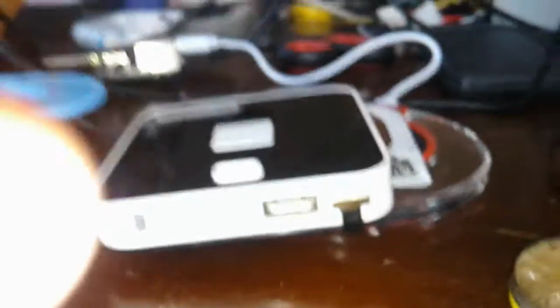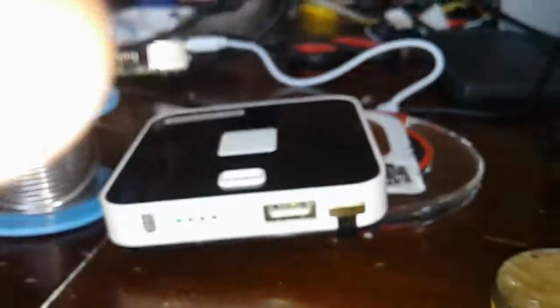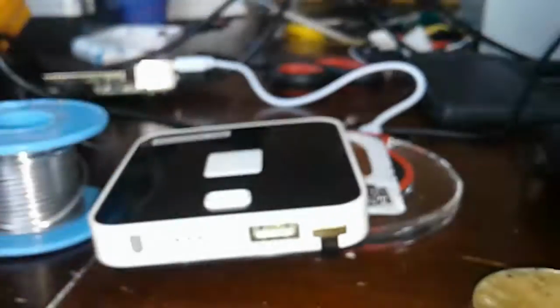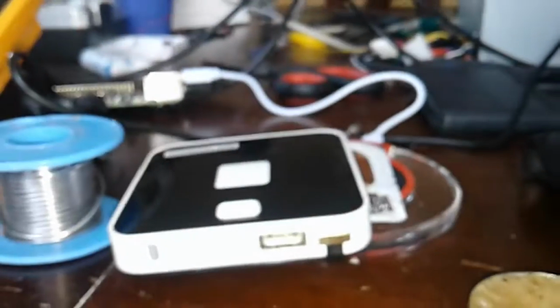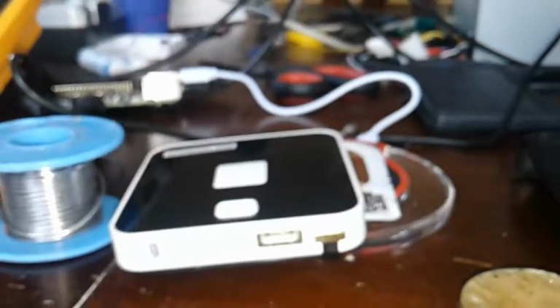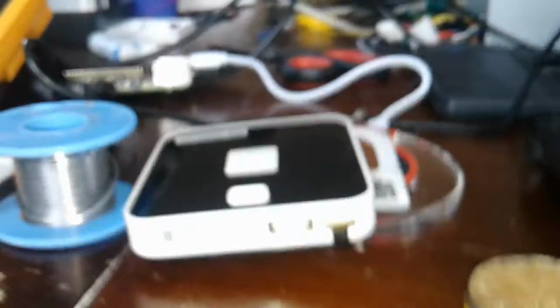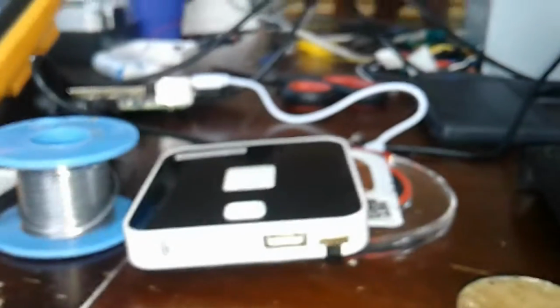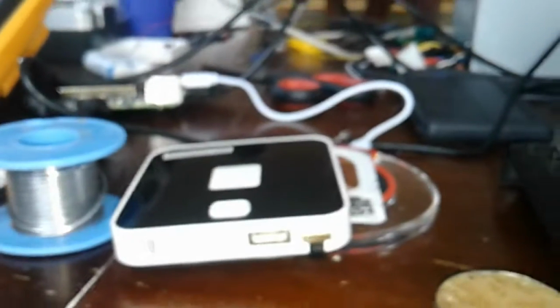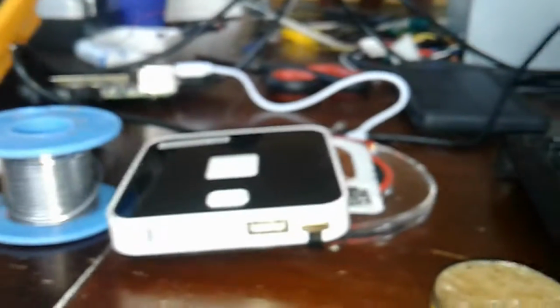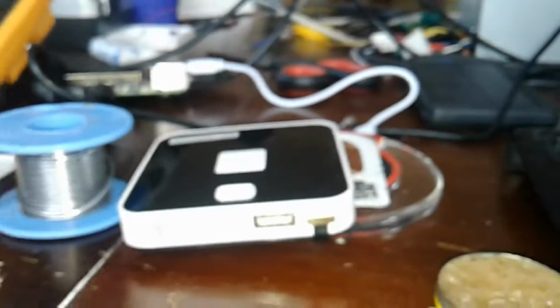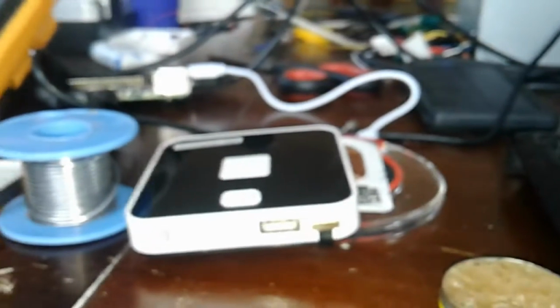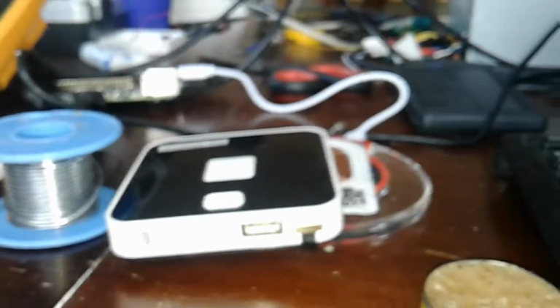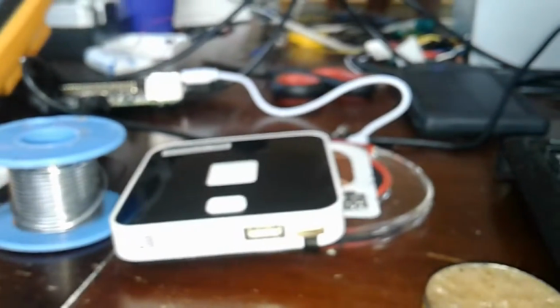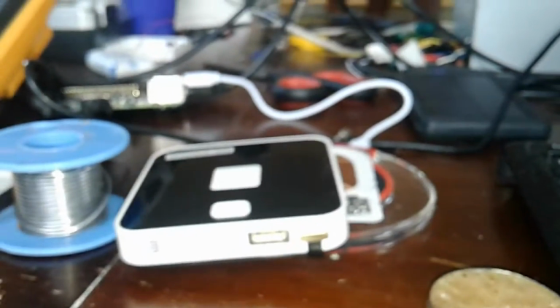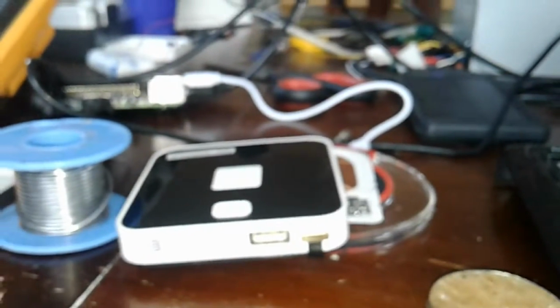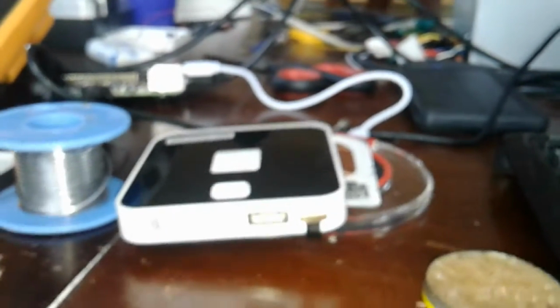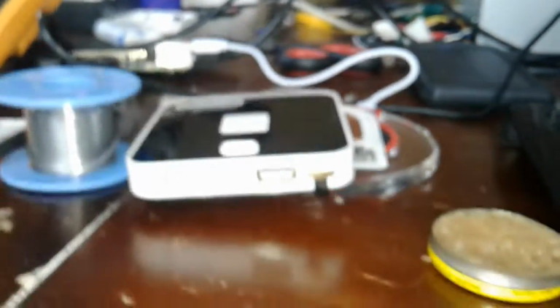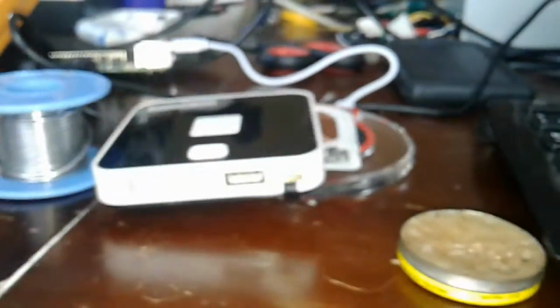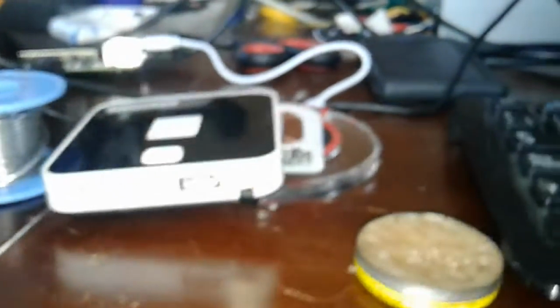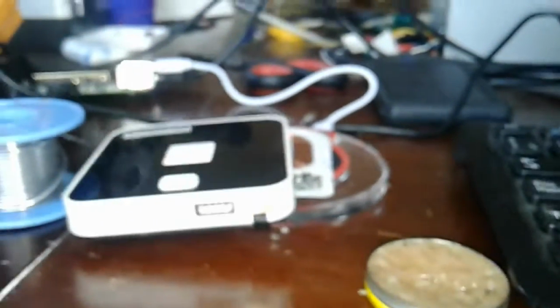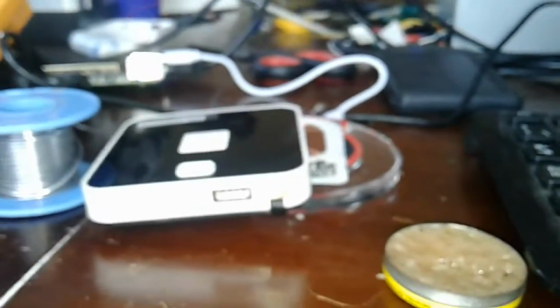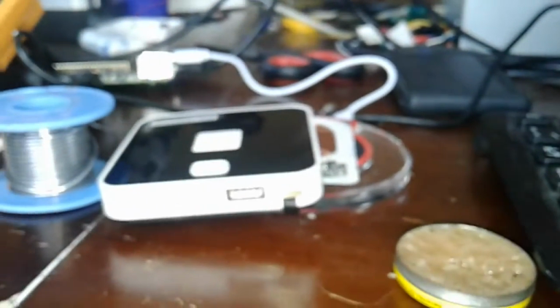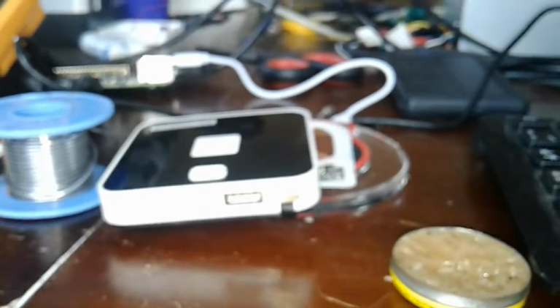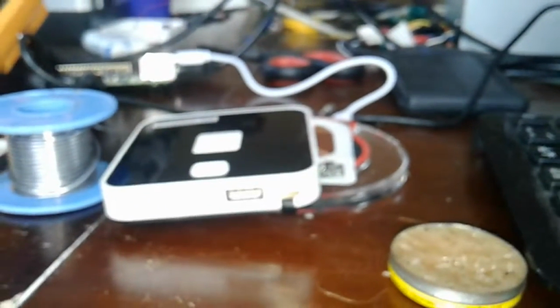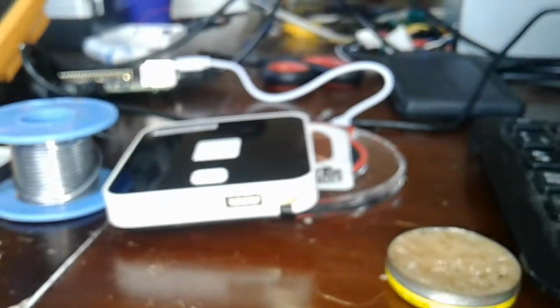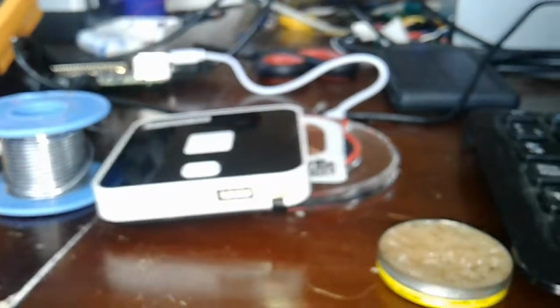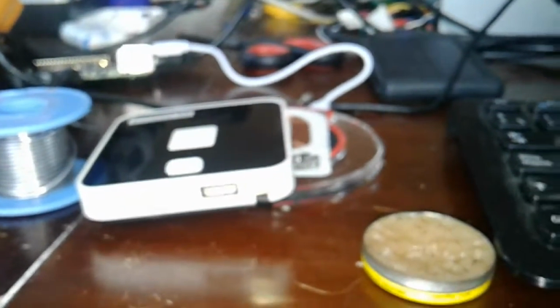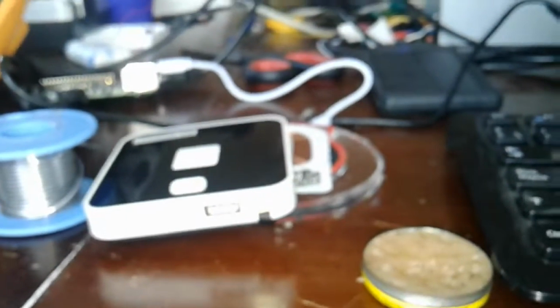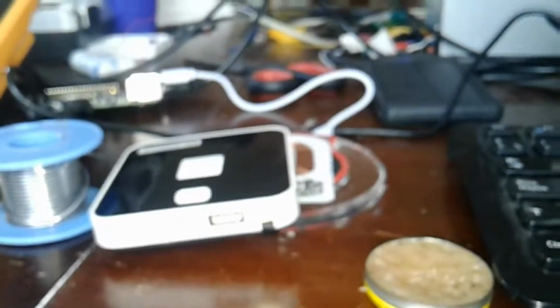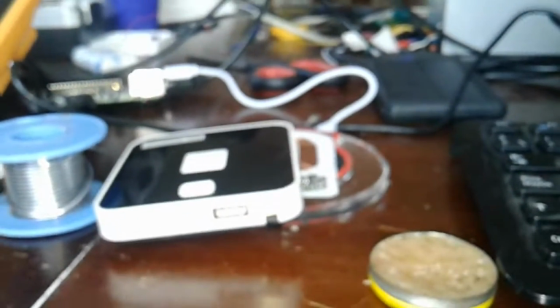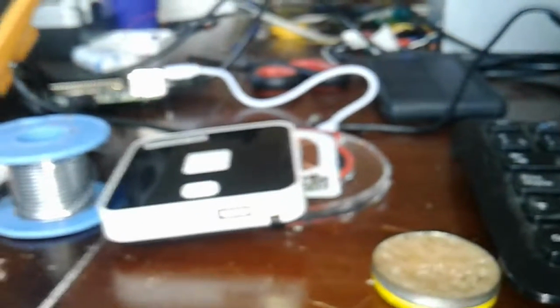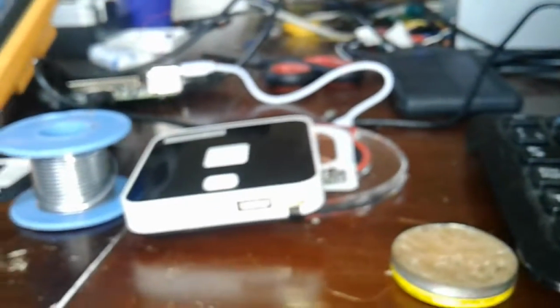With this, we are finally able to charge our devices wirelessly, because this seems to work okay.